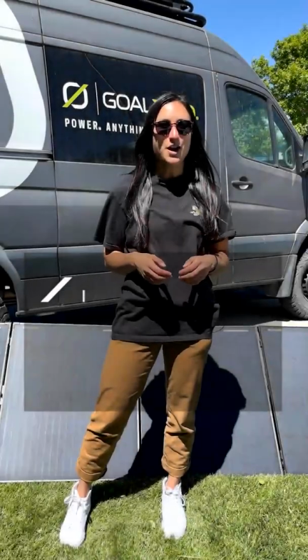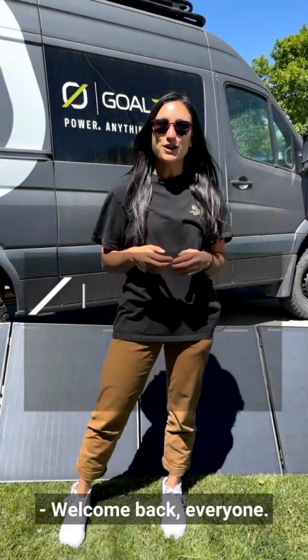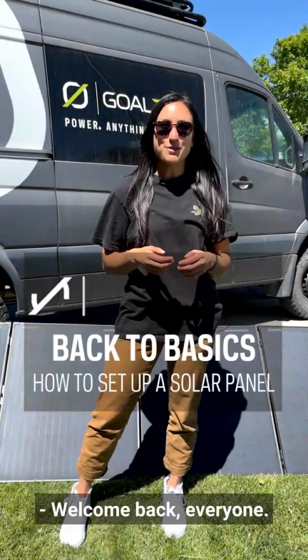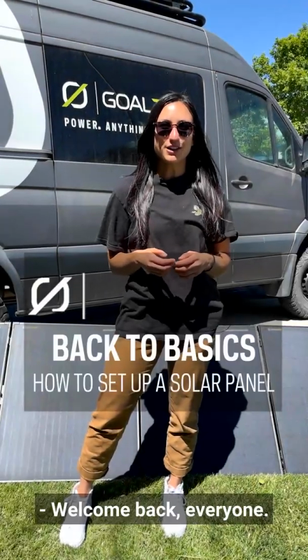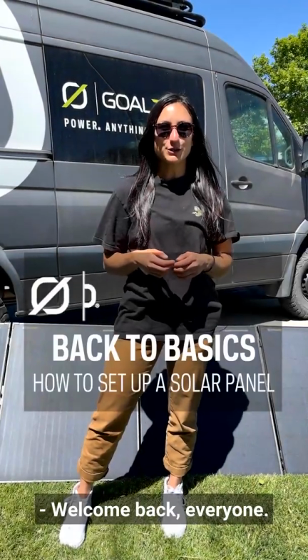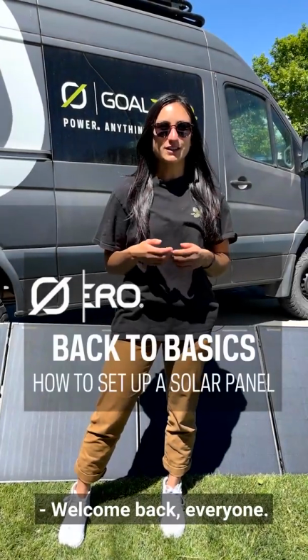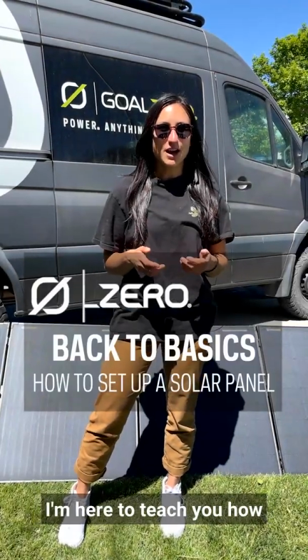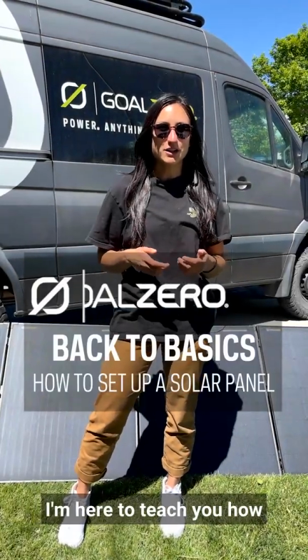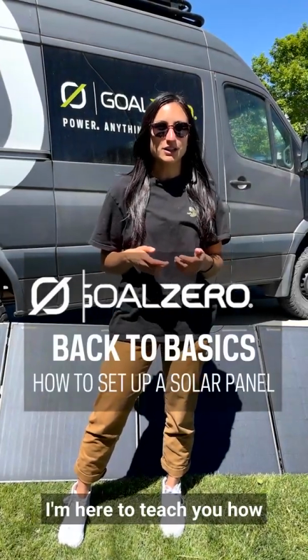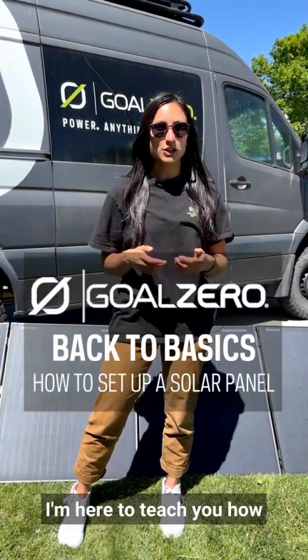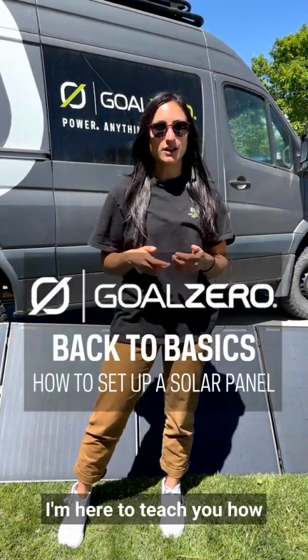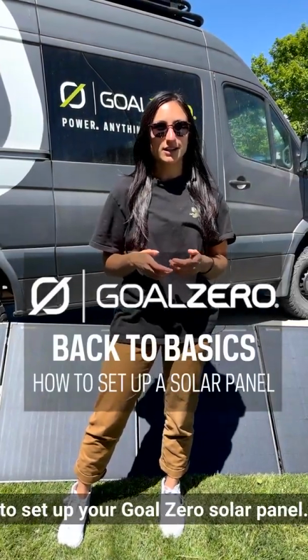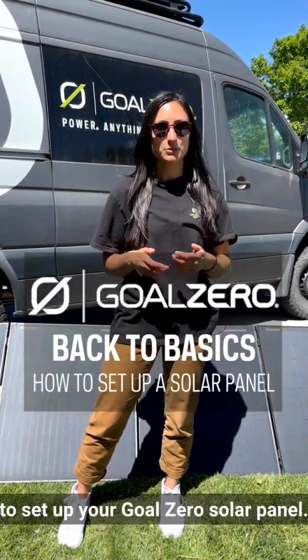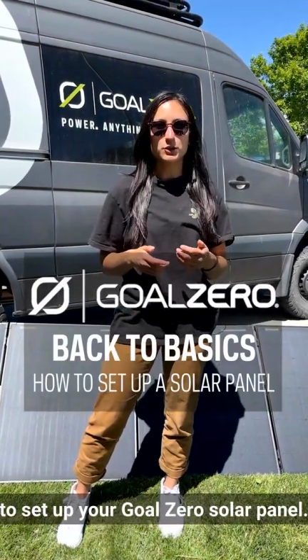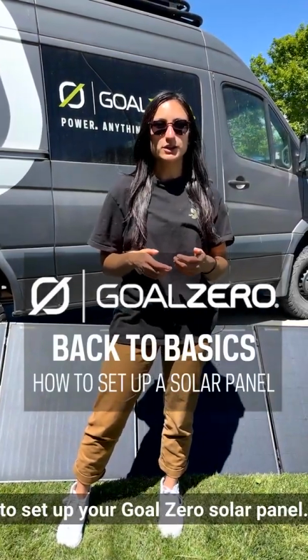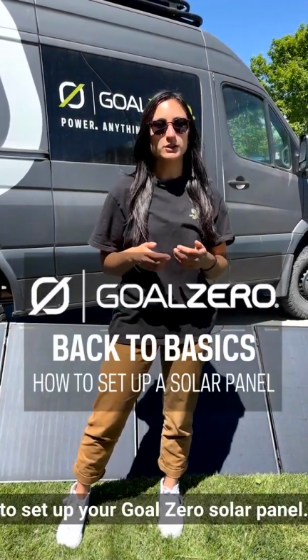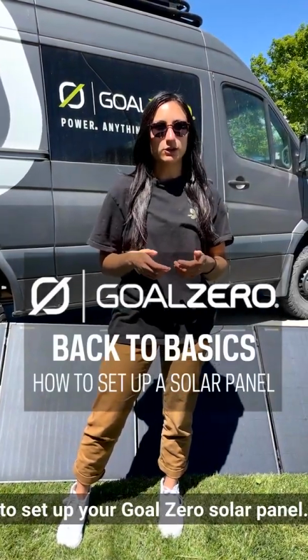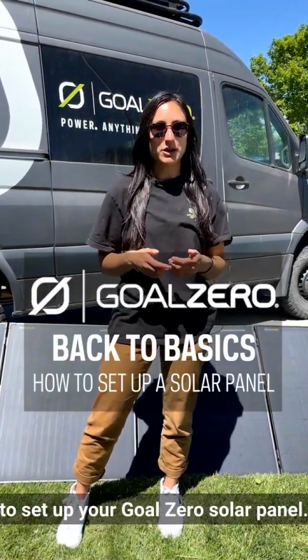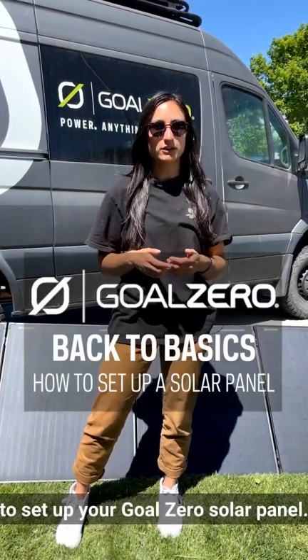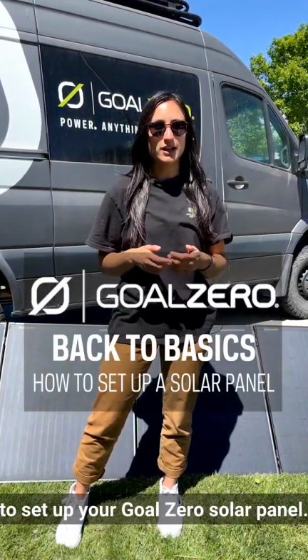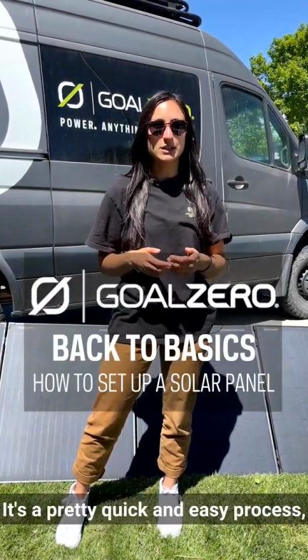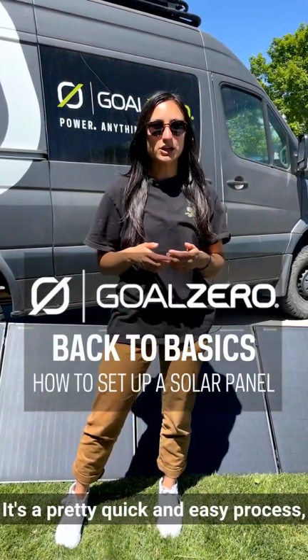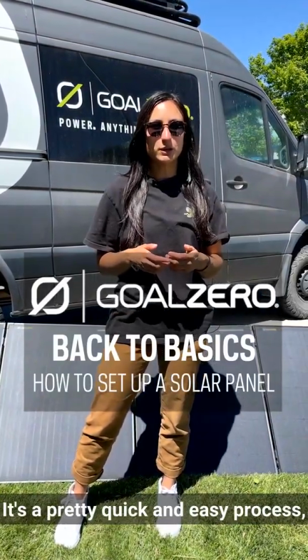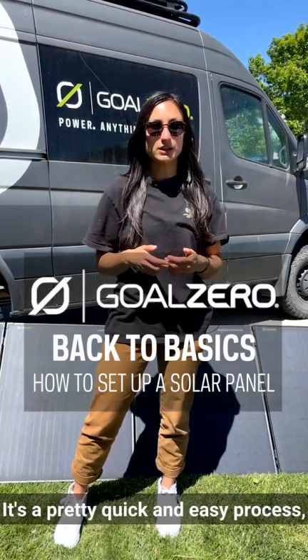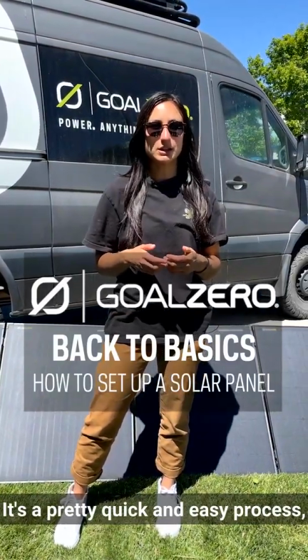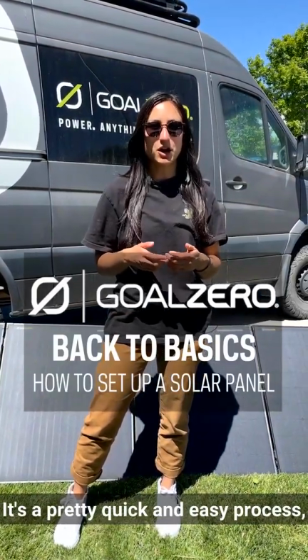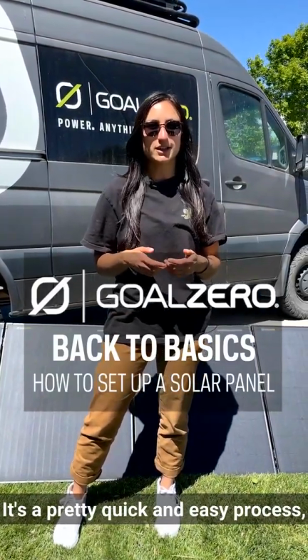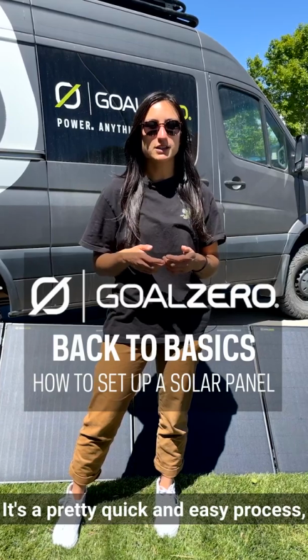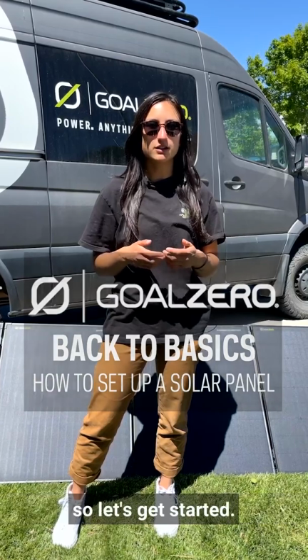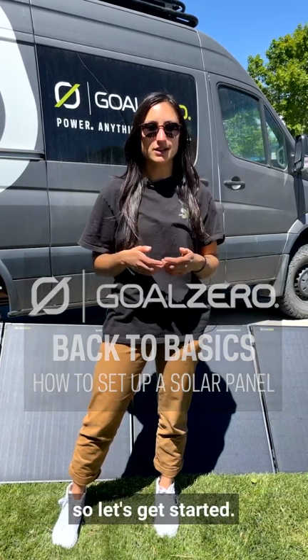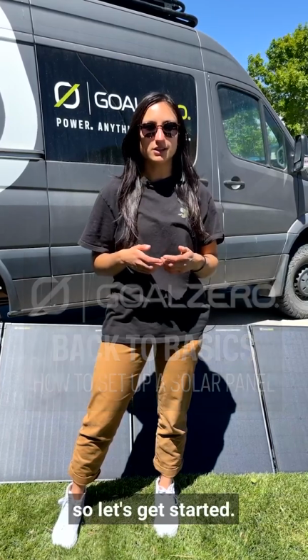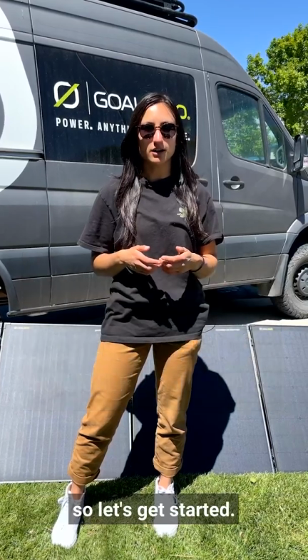Welcome back everyone. I'm here to teach you how to set up your Goal Zero solar panel. It's a pretty quick and easy process, so let's get started.